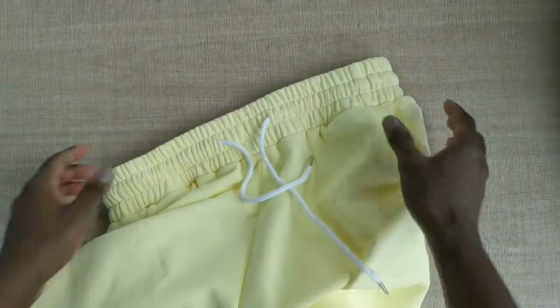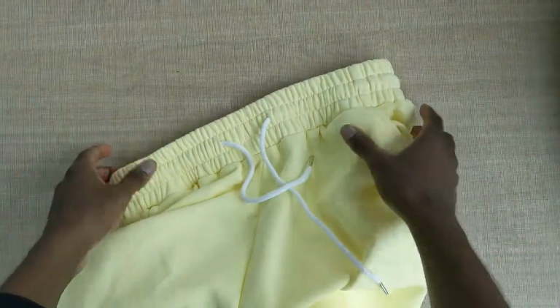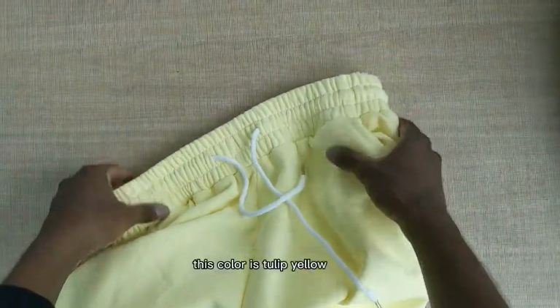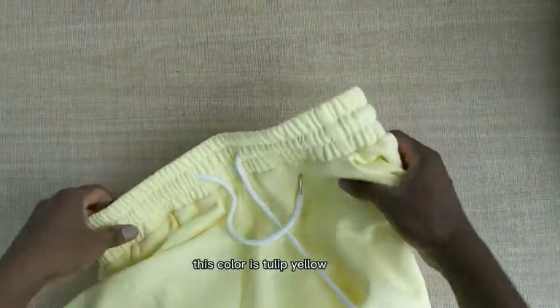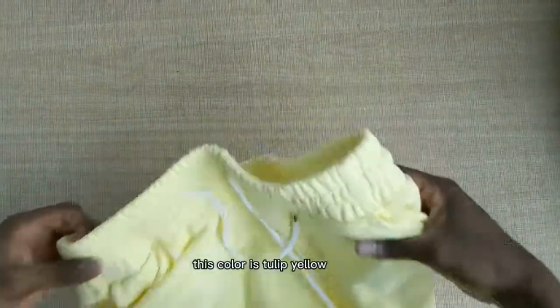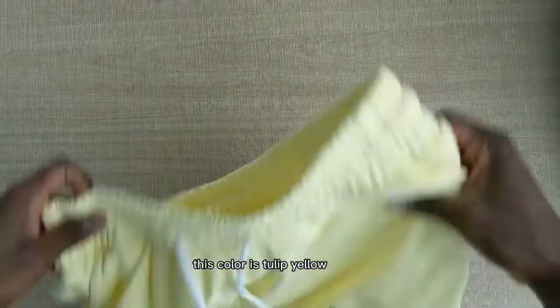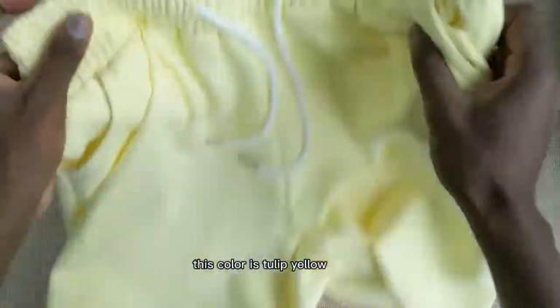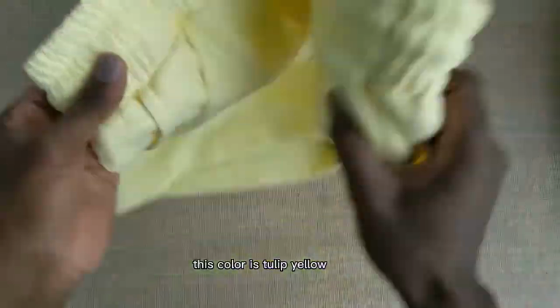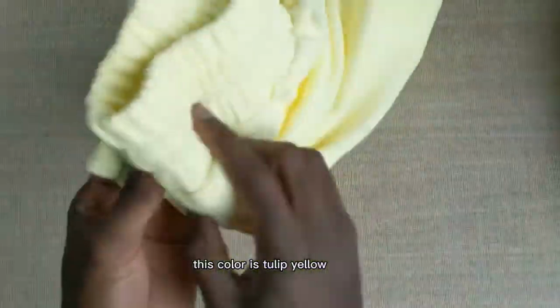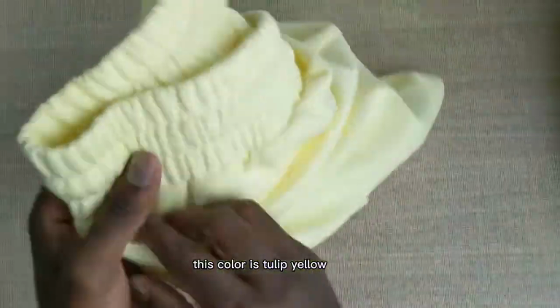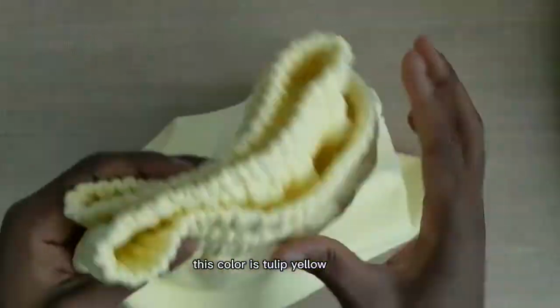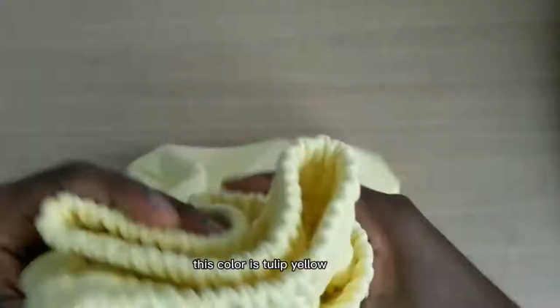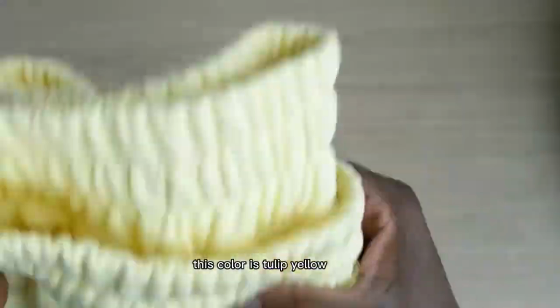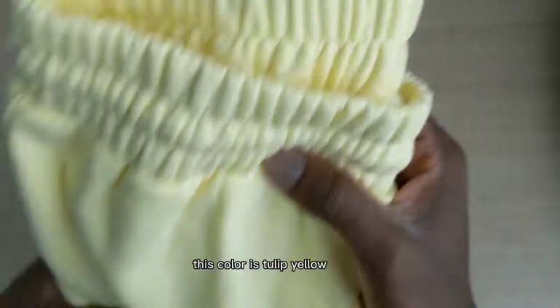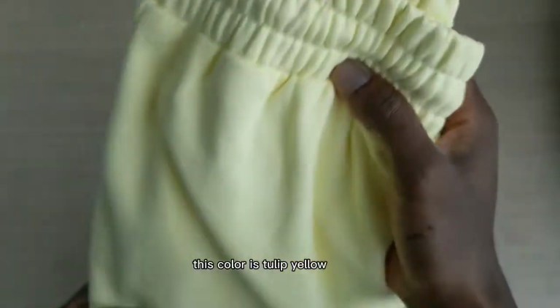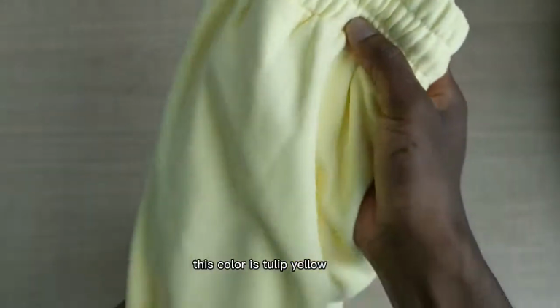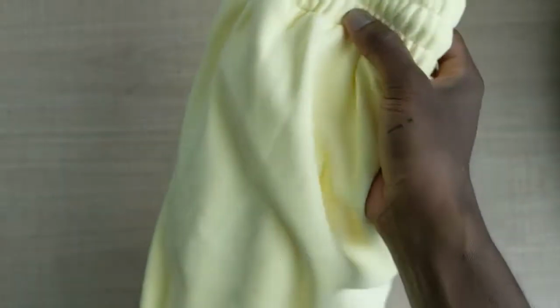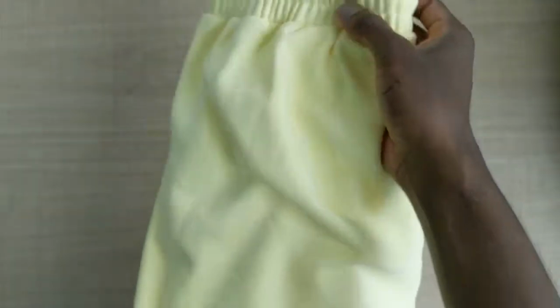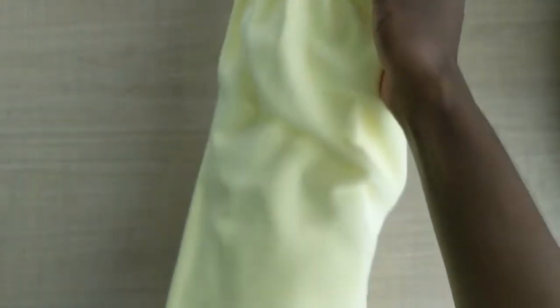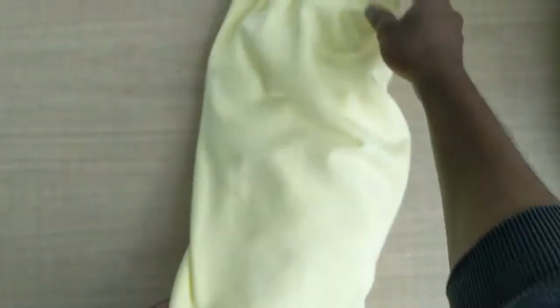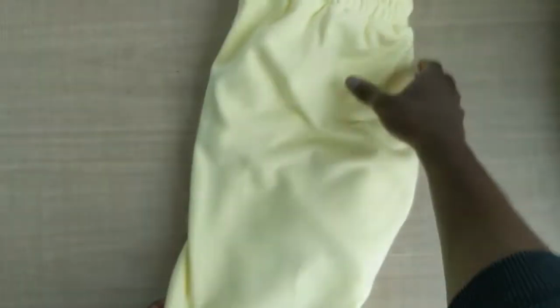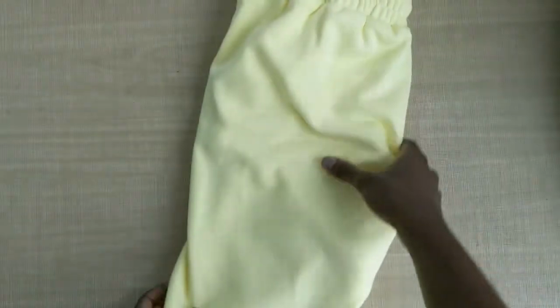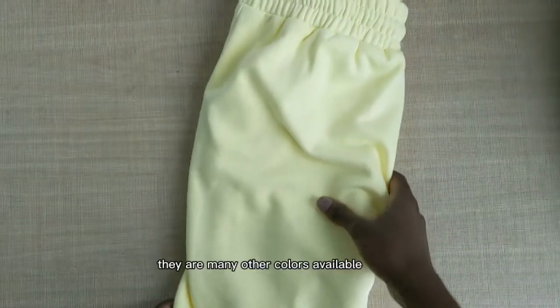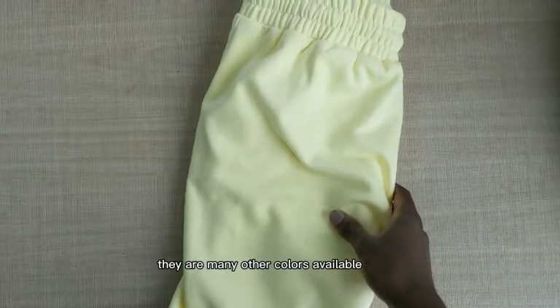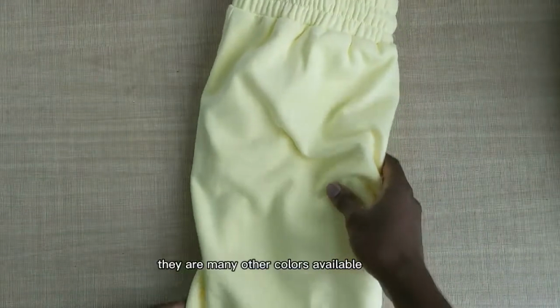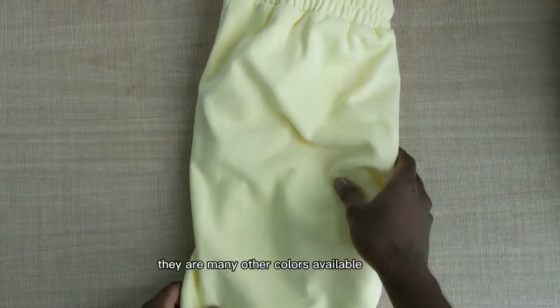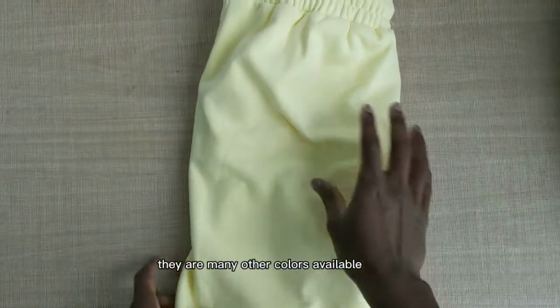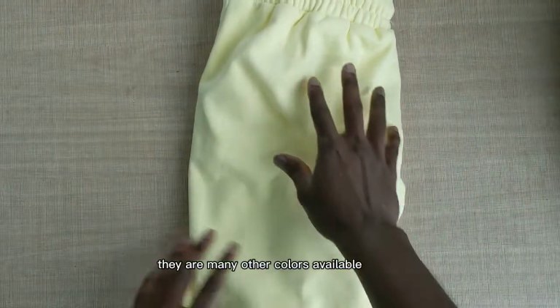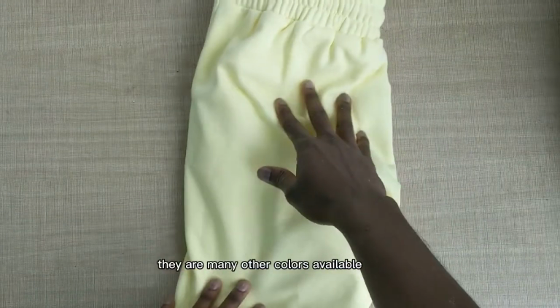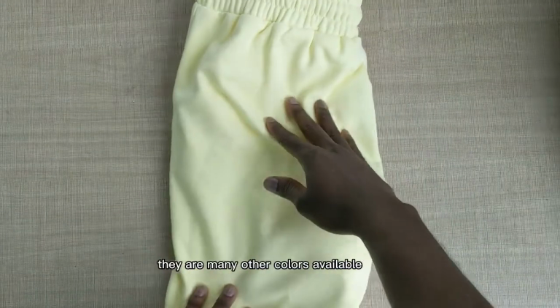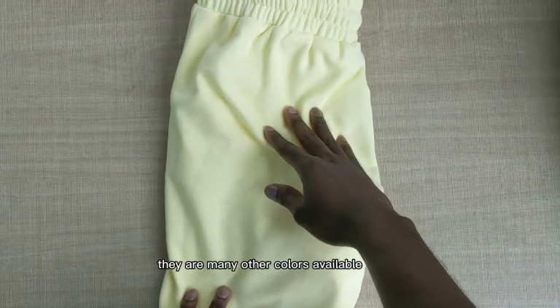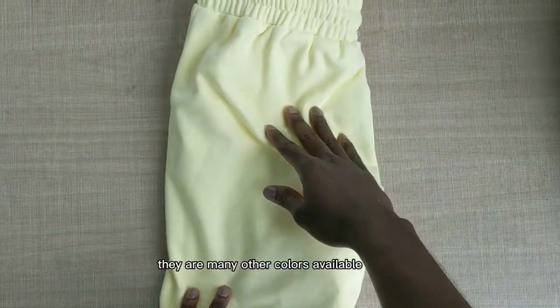This color is tulip yellow. There are many other colors available.